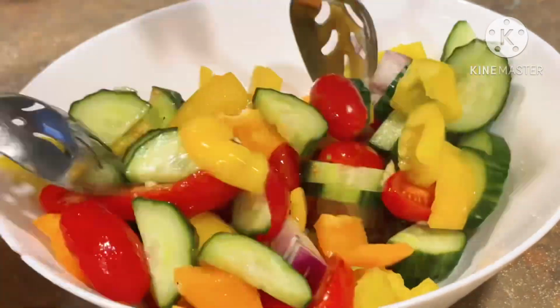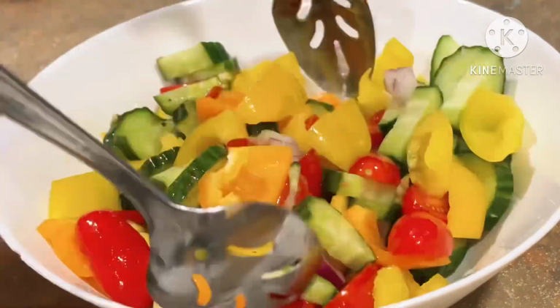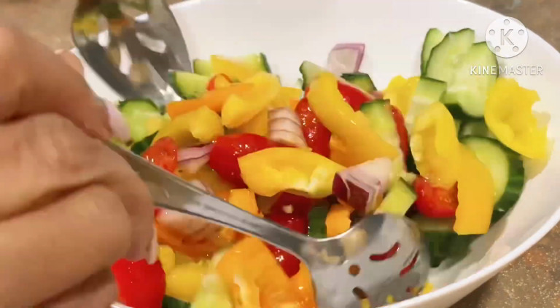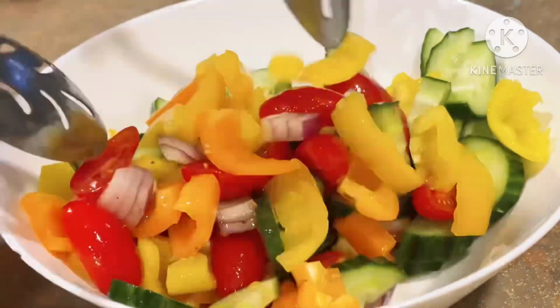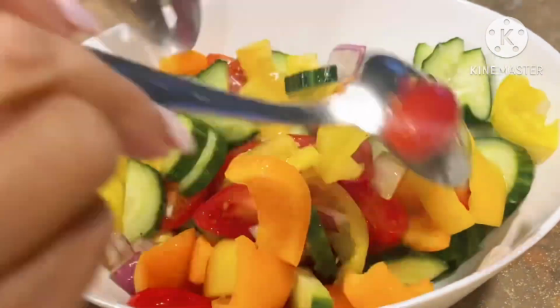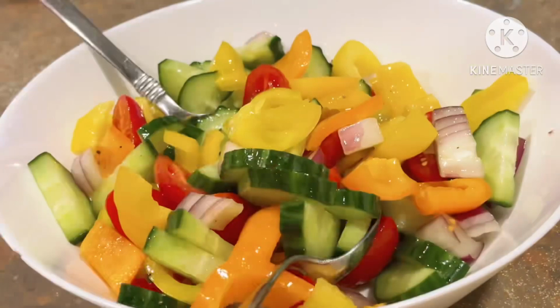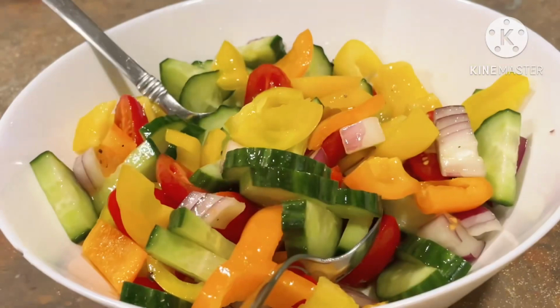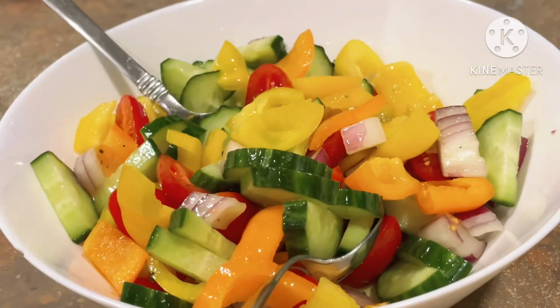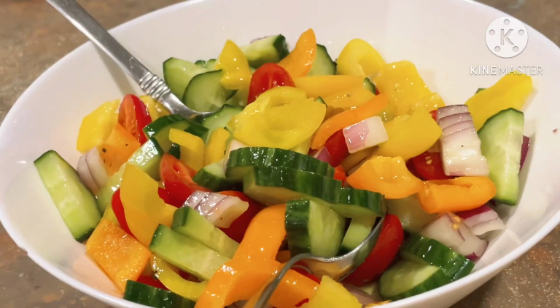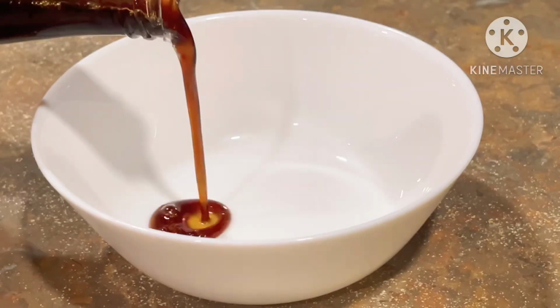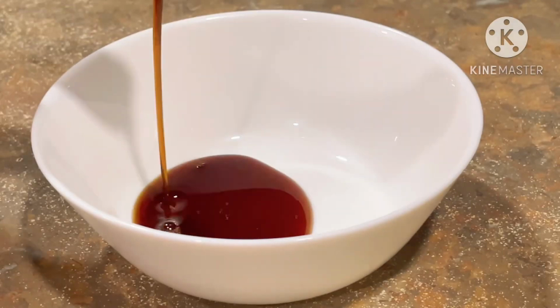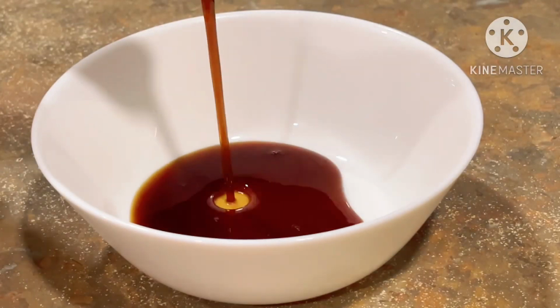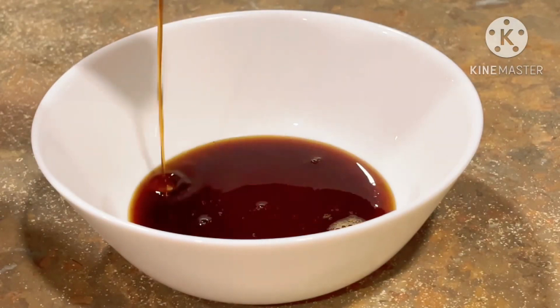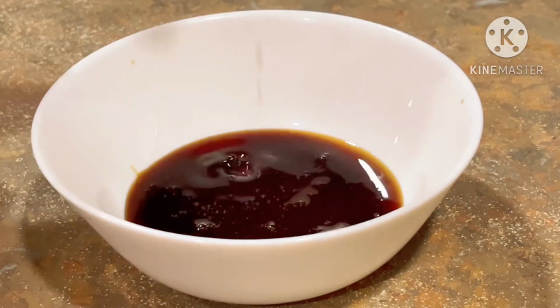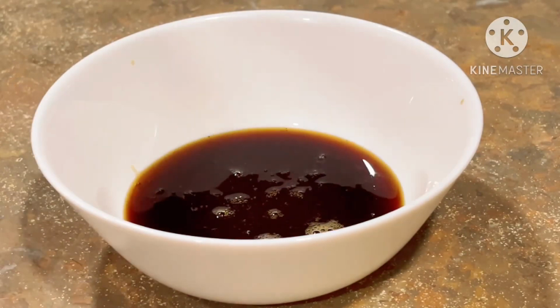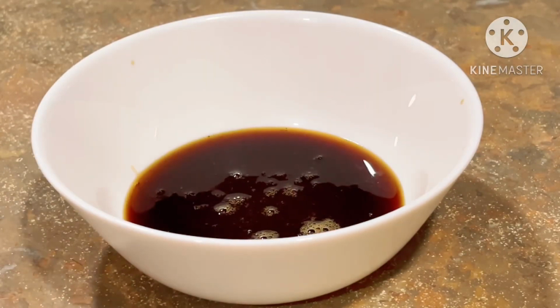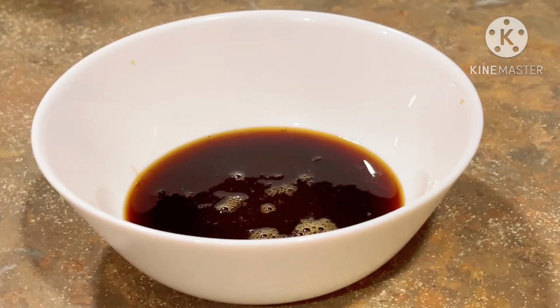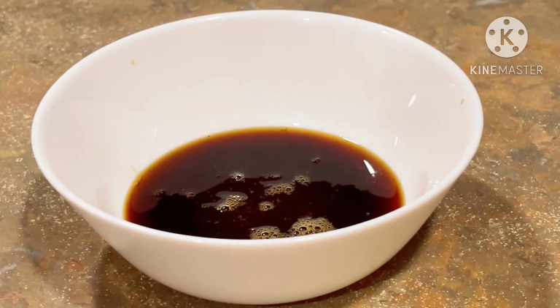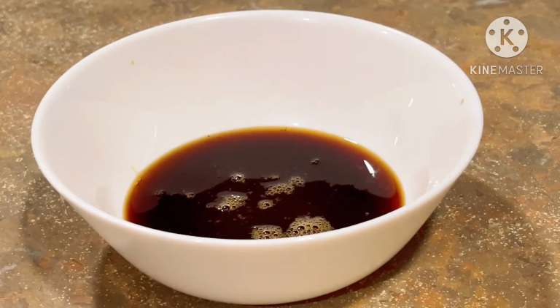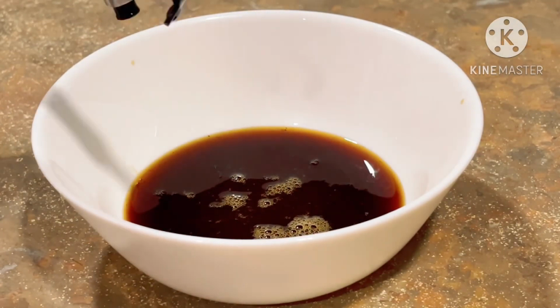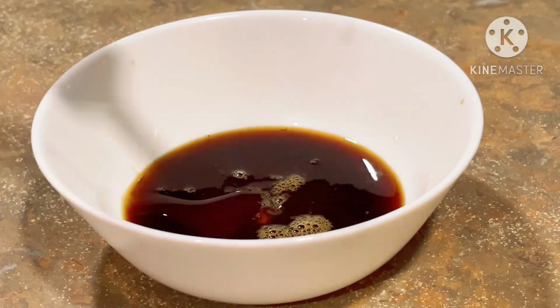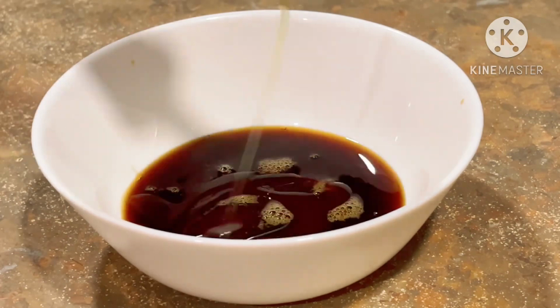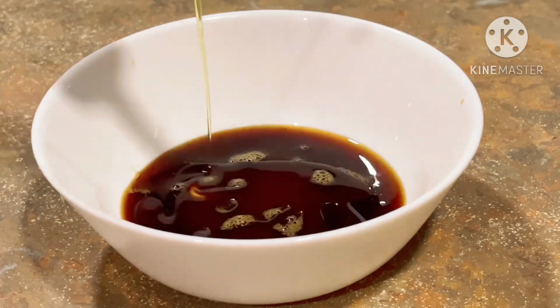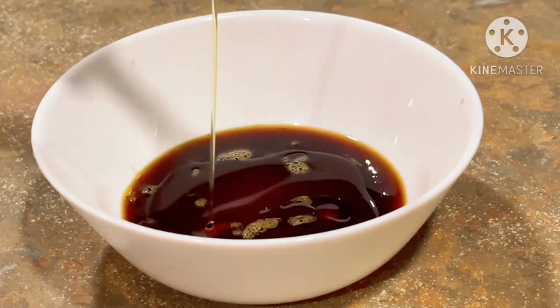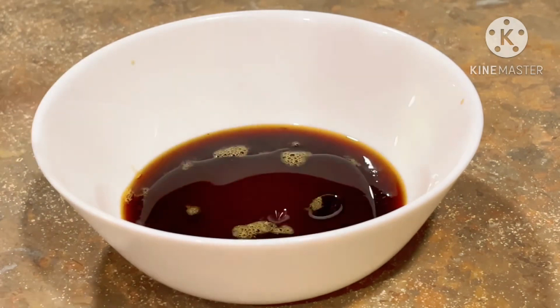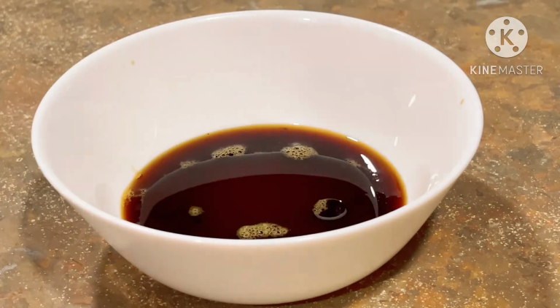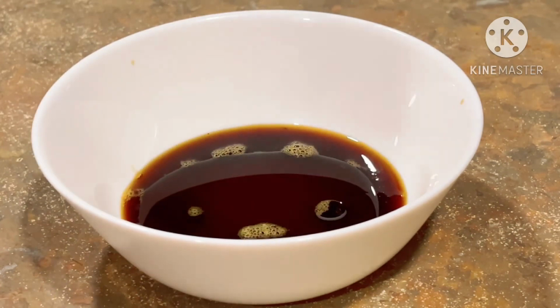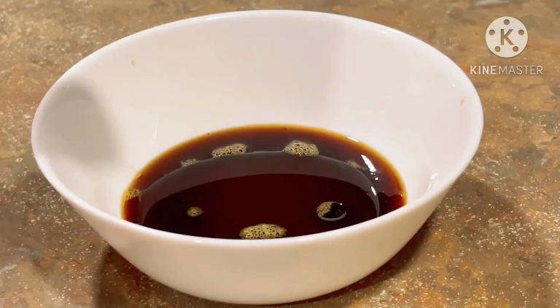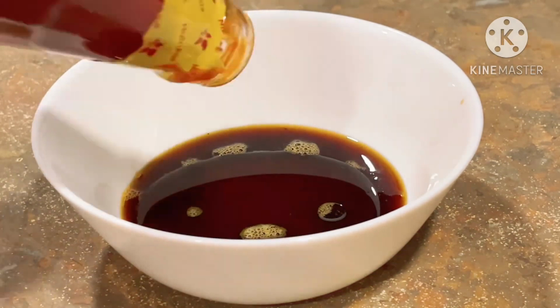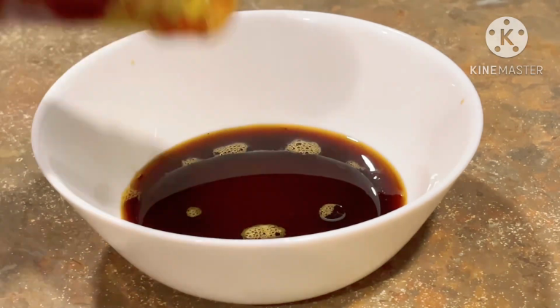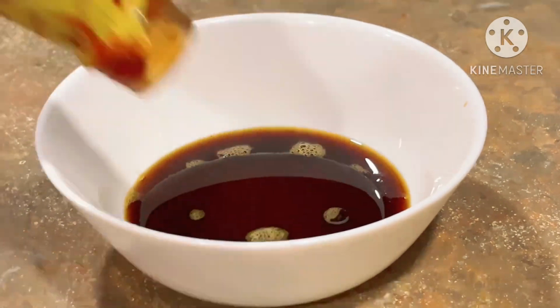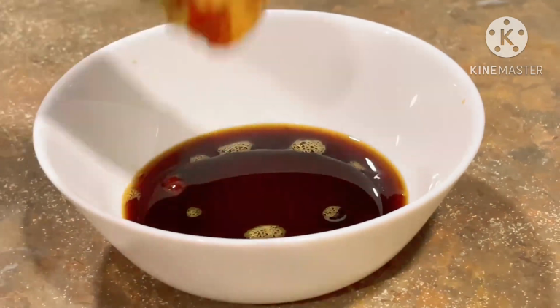Adjust the measurements to your taste — I usually just eyeball it. Now we still have time to make the barbecue sauce. In a small bowl, combine all the listed barbecue sauce ingredients and mix well.